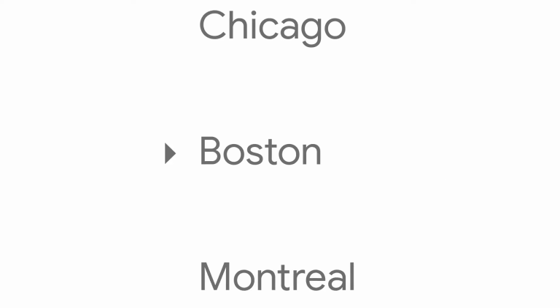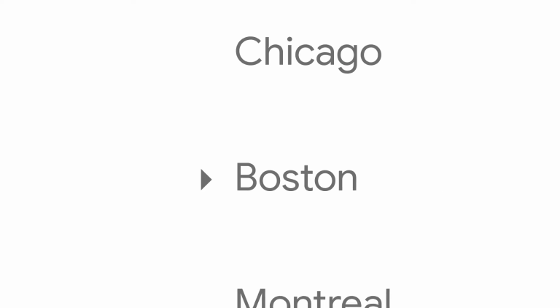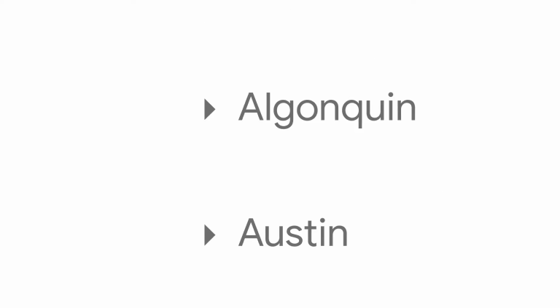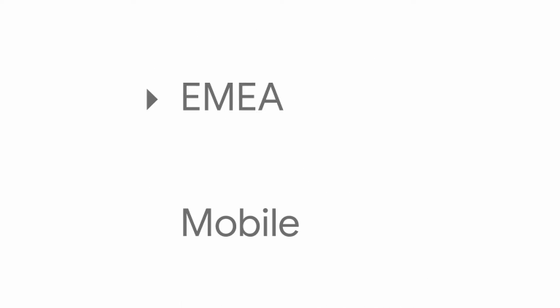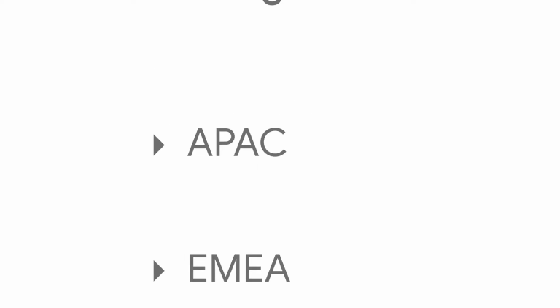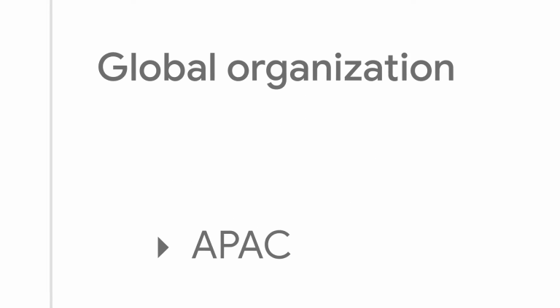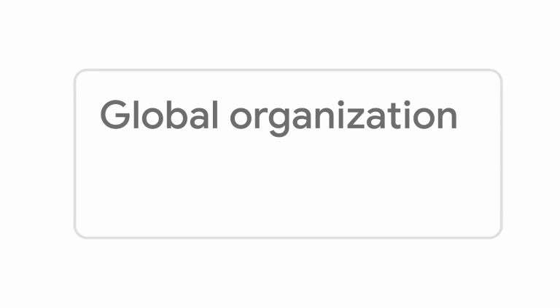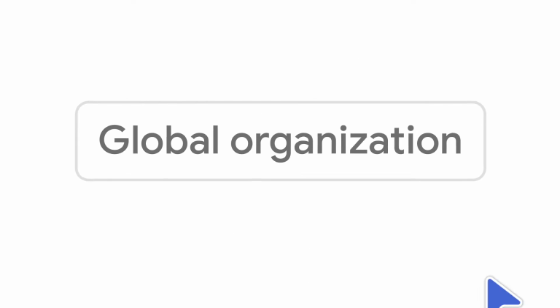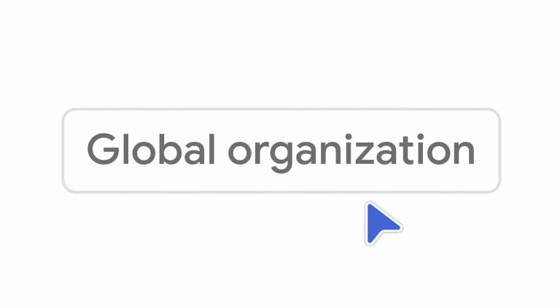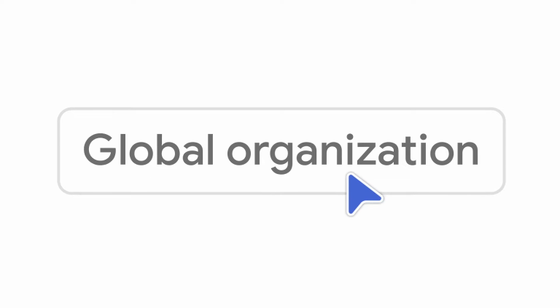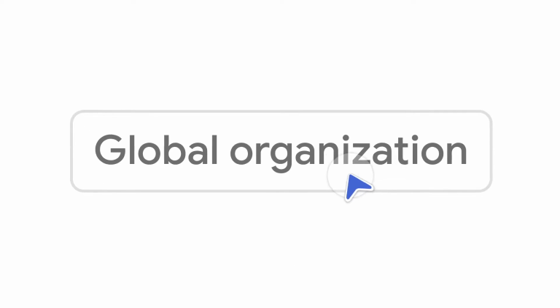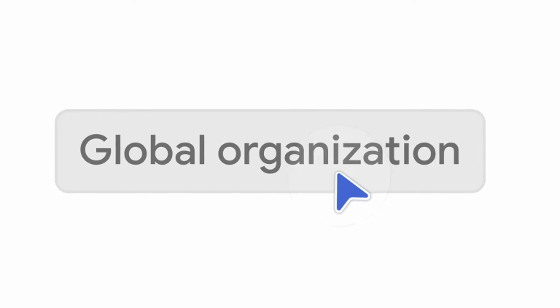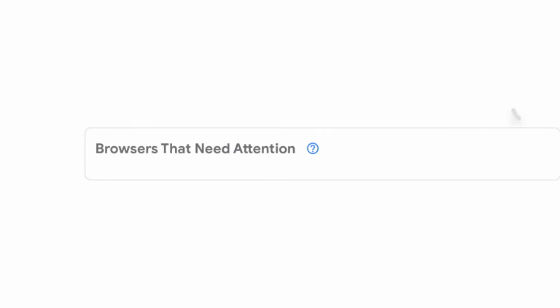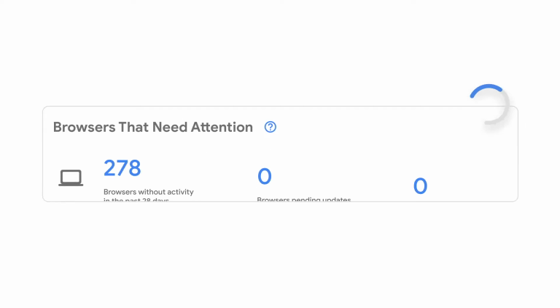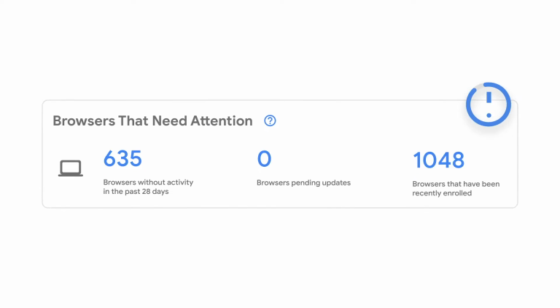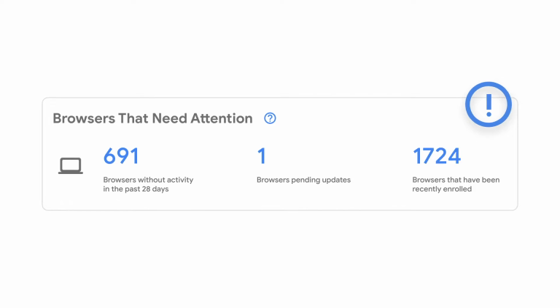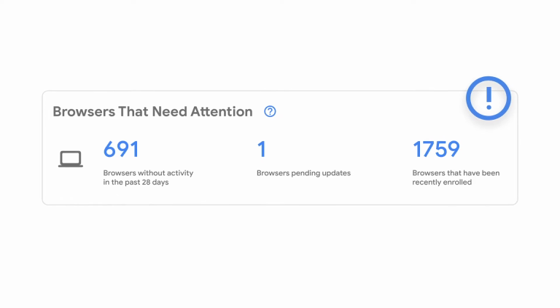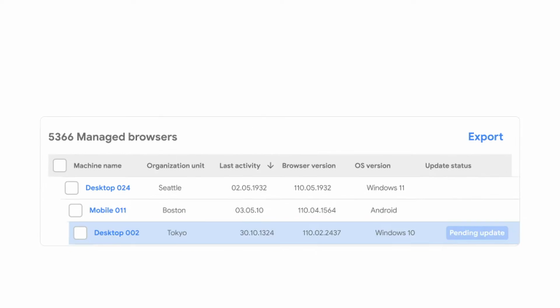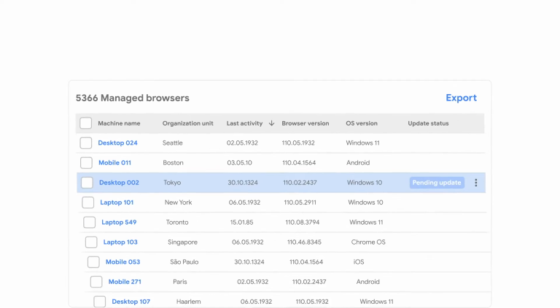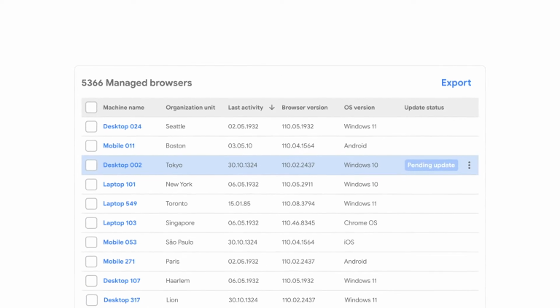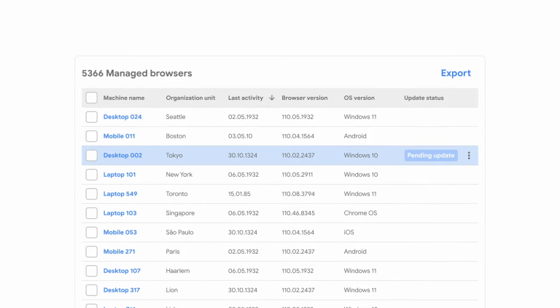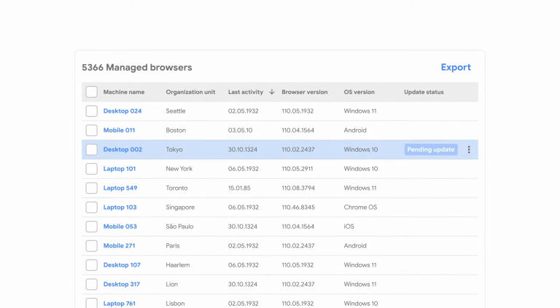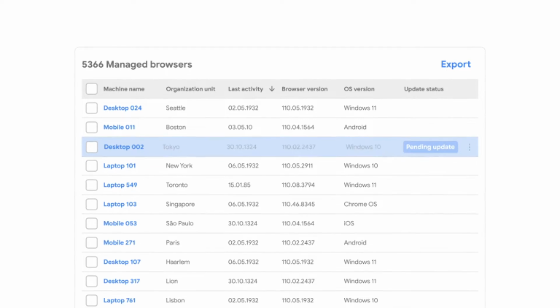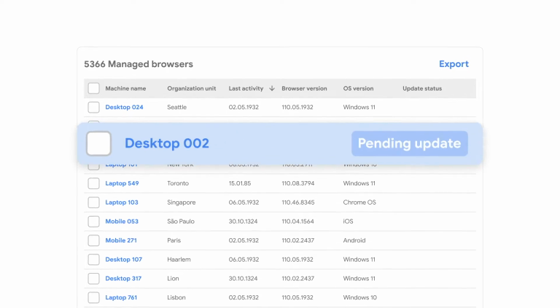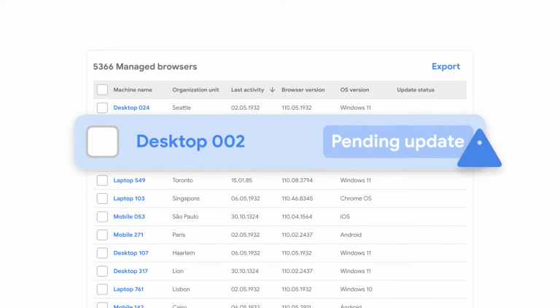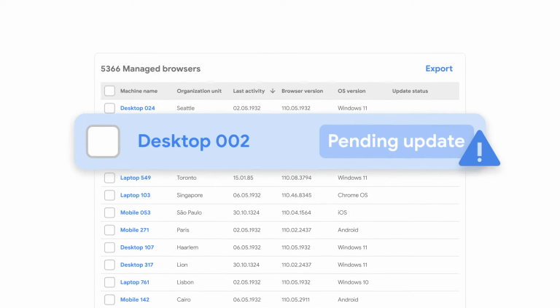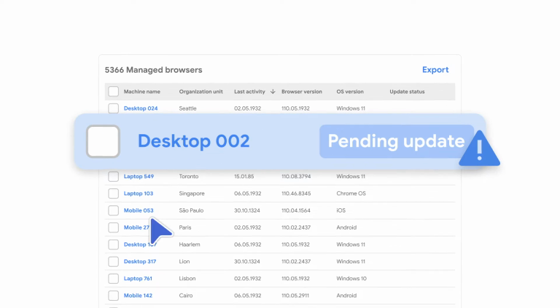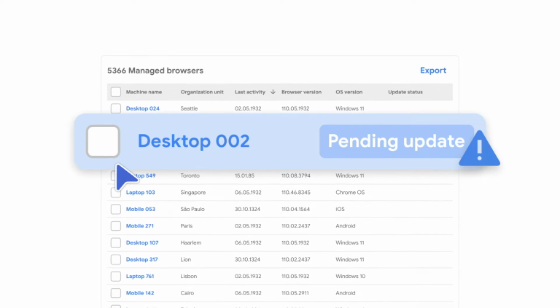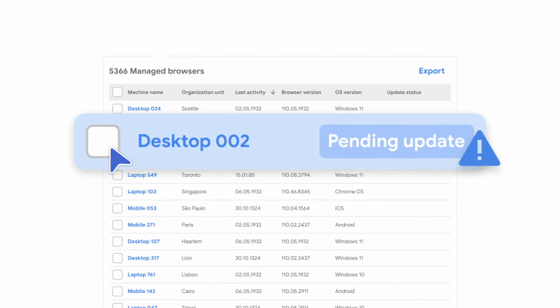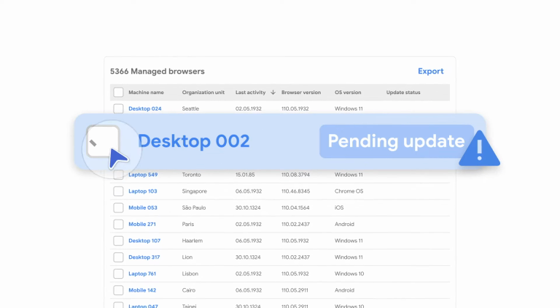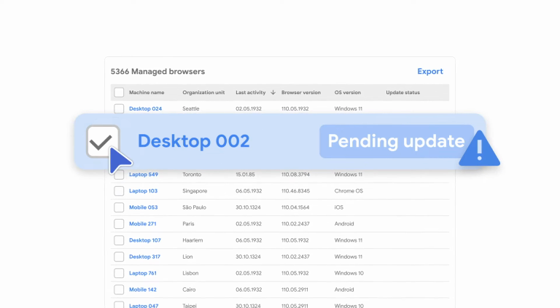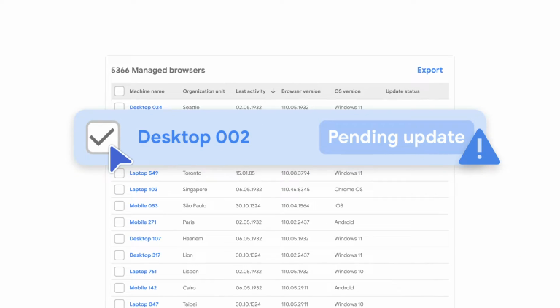Now let's see what versions of Chrome everyone is on. Here's one that's not updated — definitely want to get that fixed.